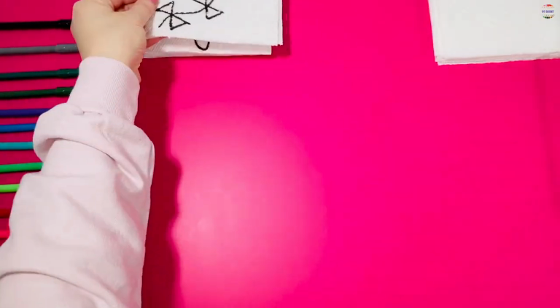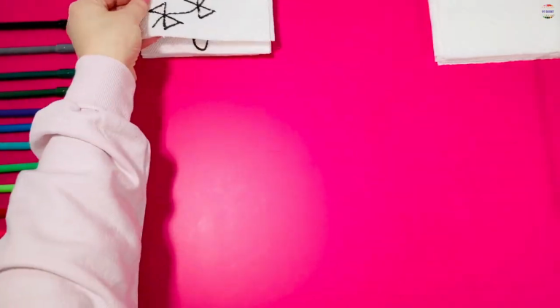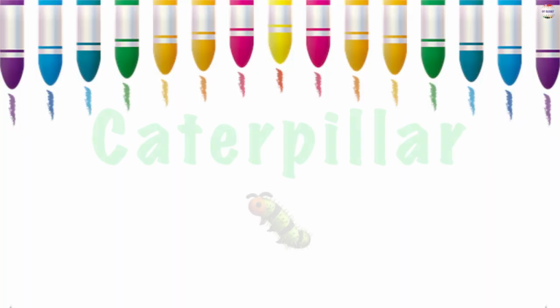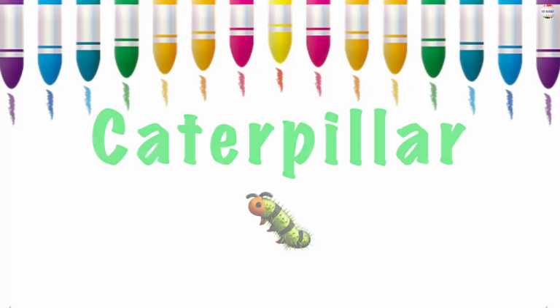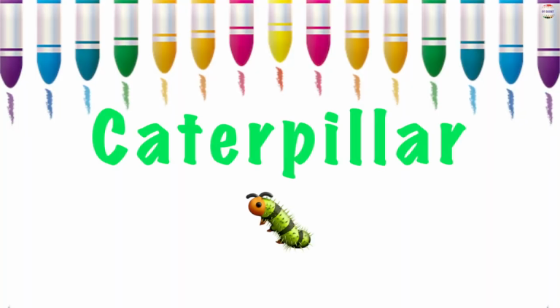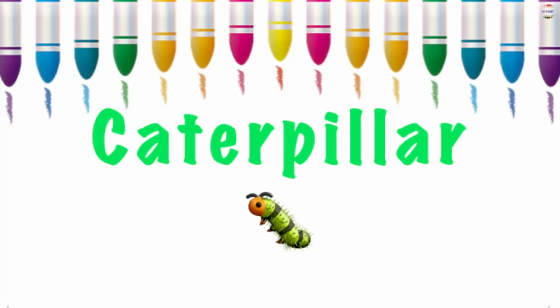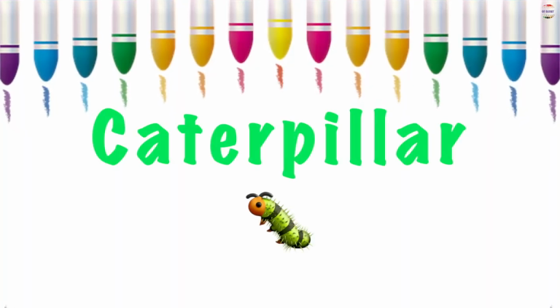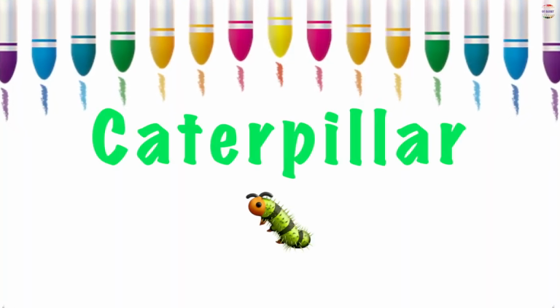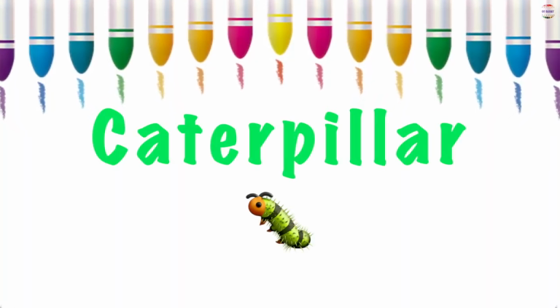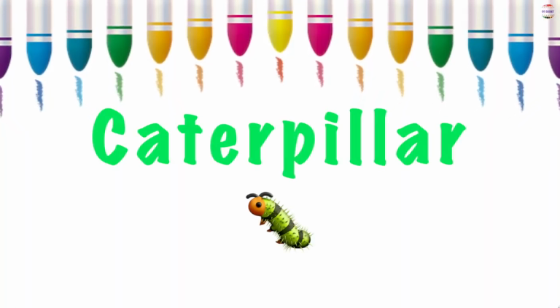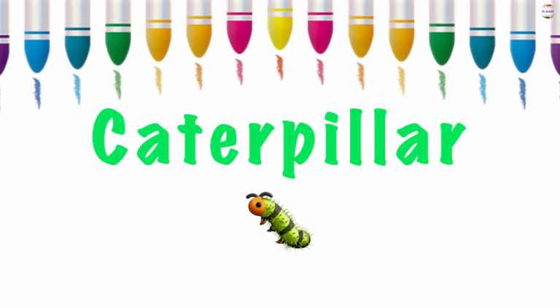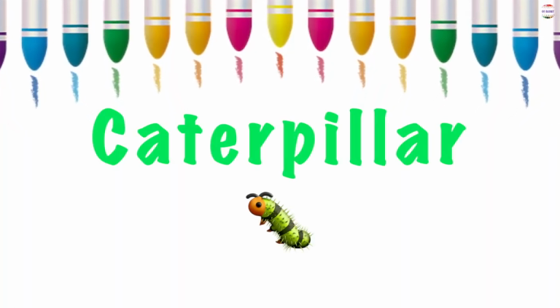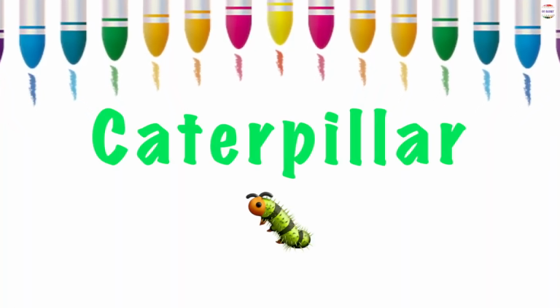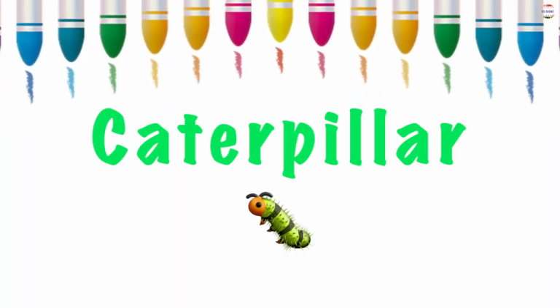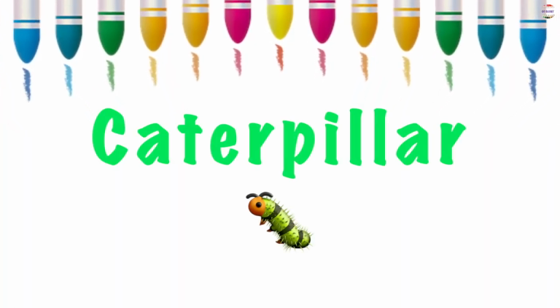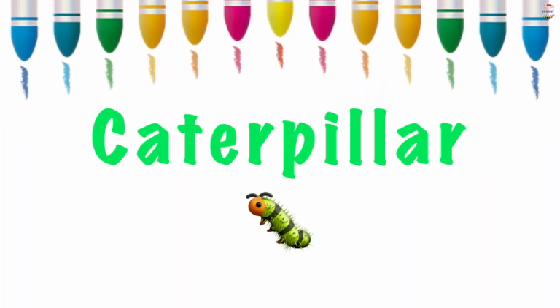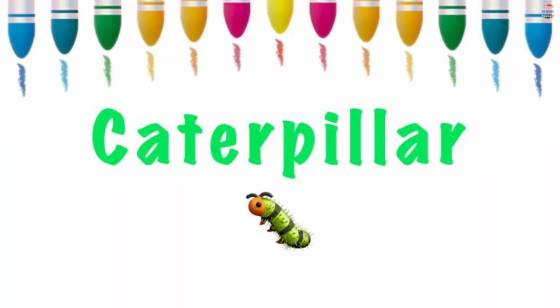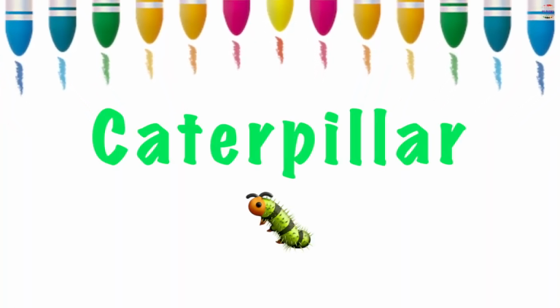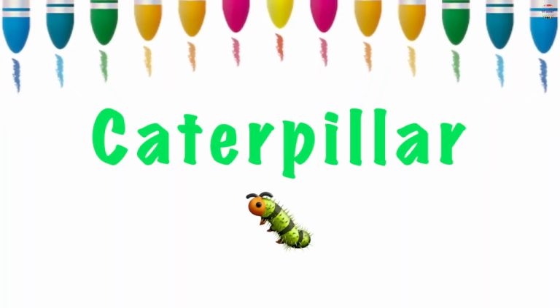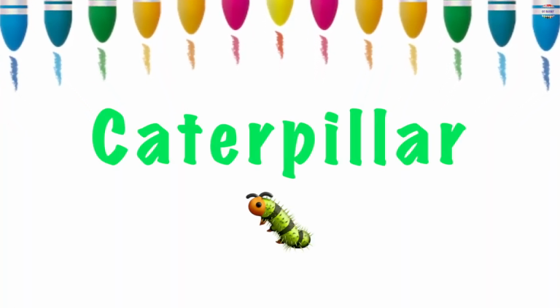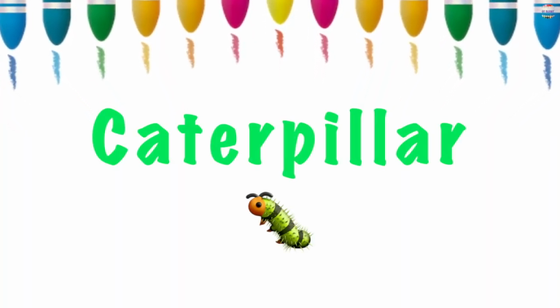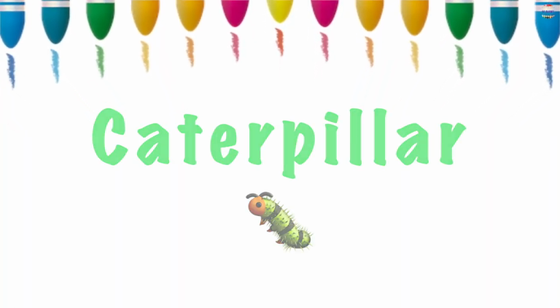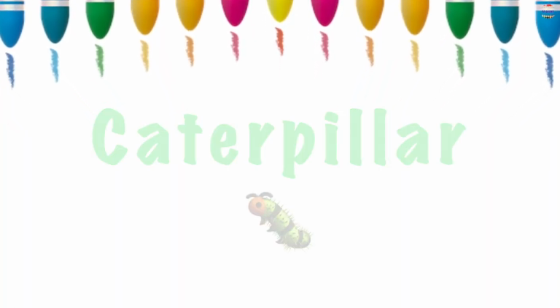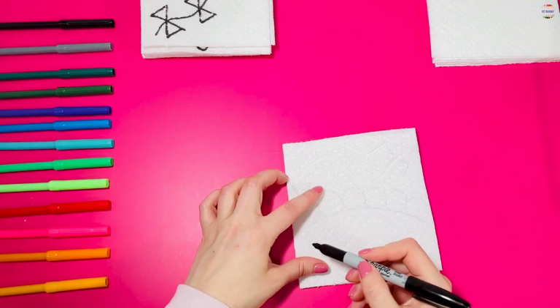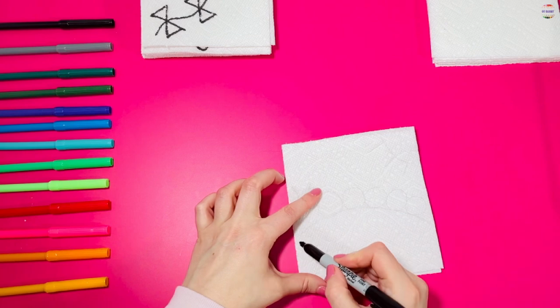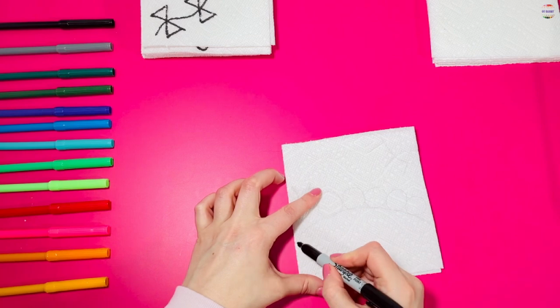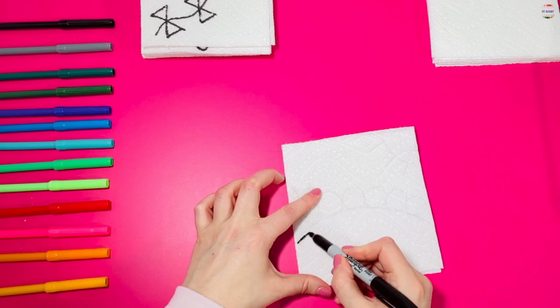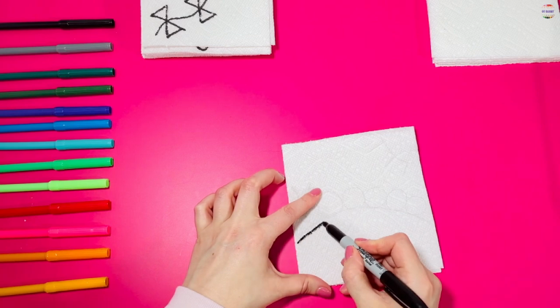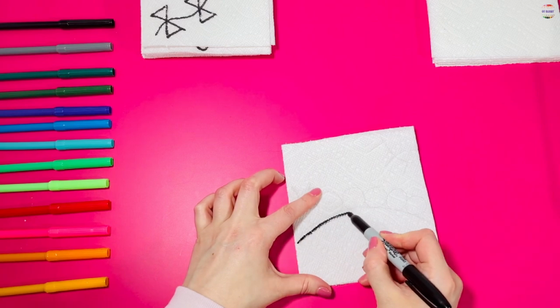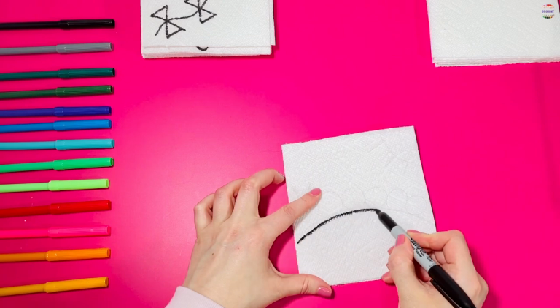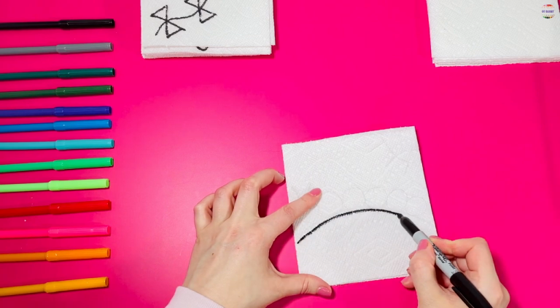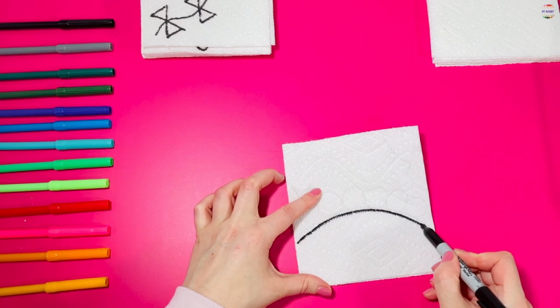Let's make a very hungry caterpillar. Can you make it like me?